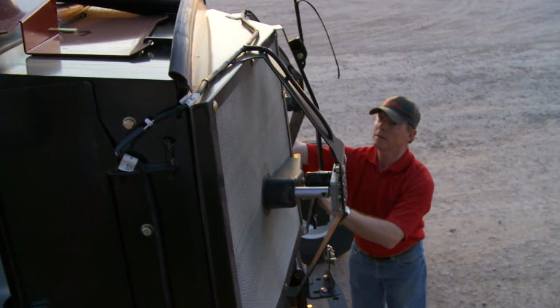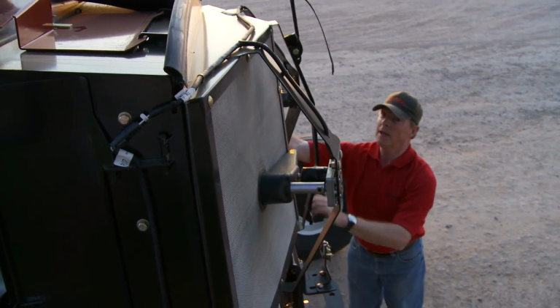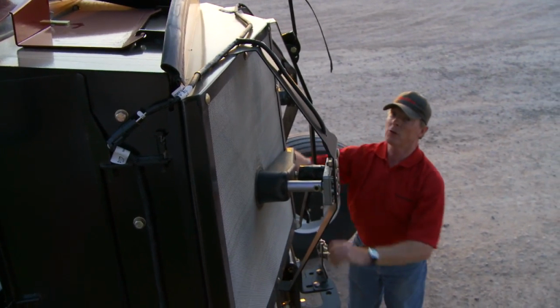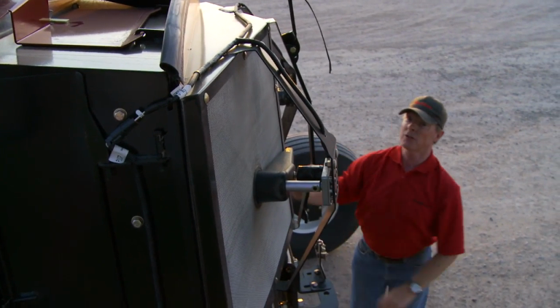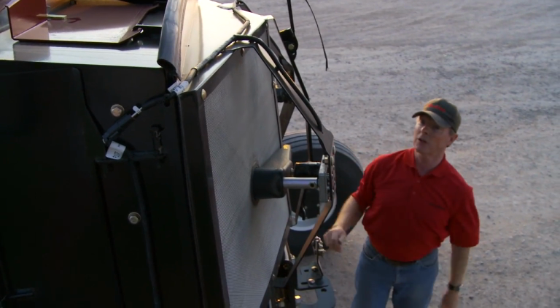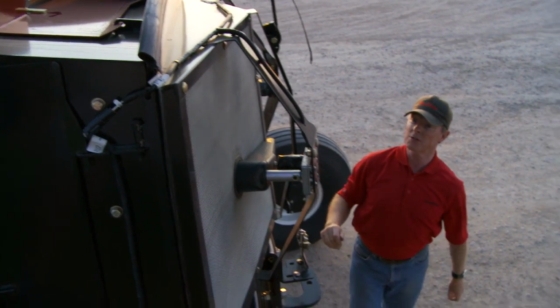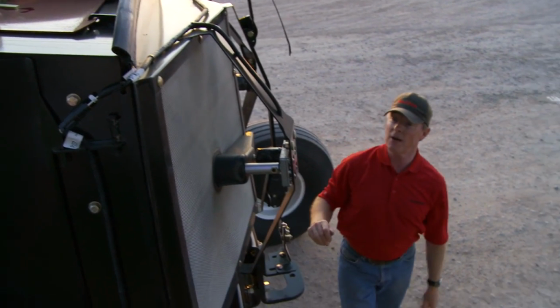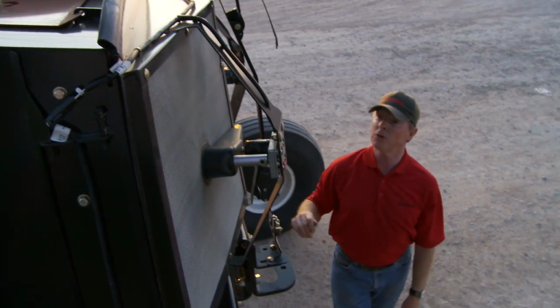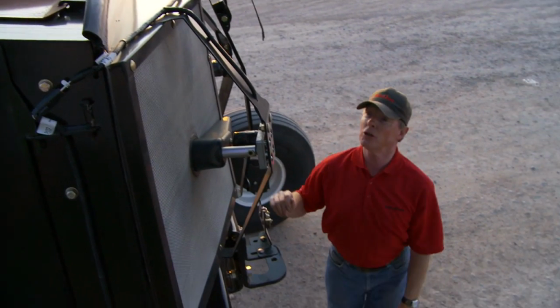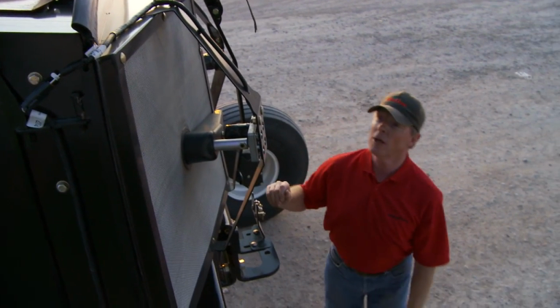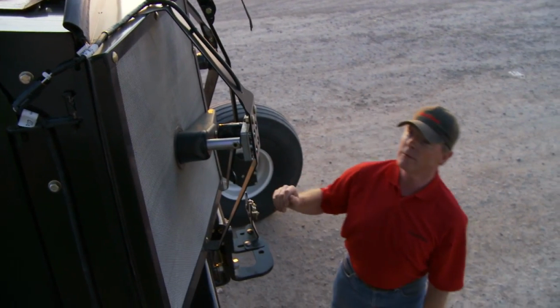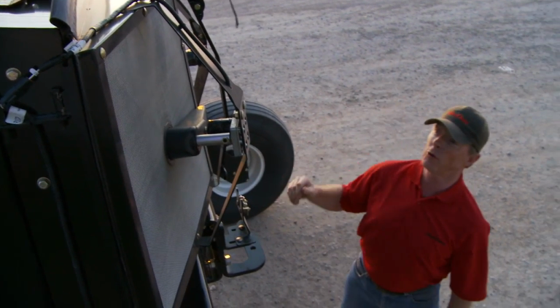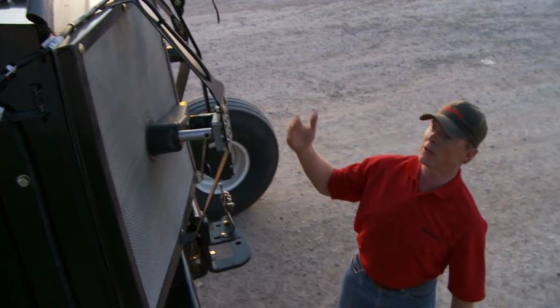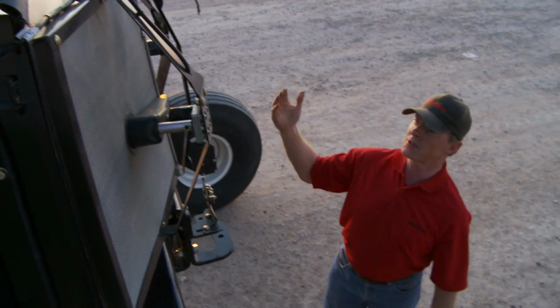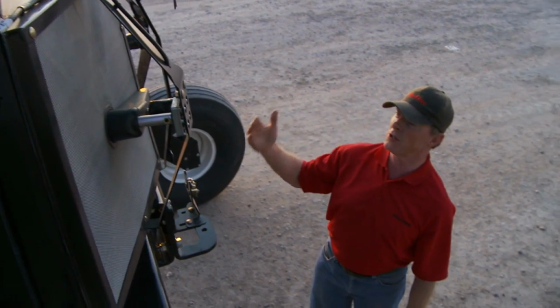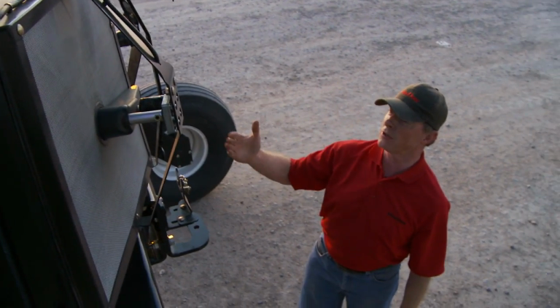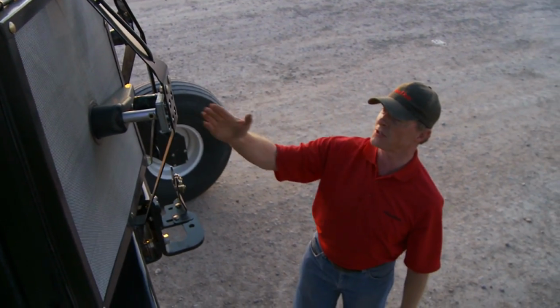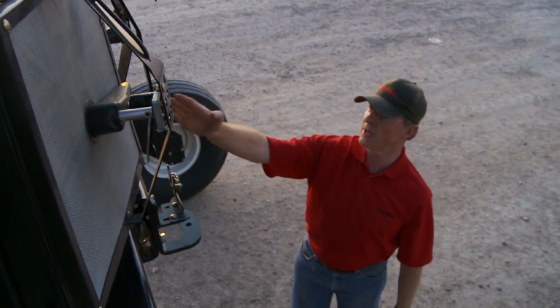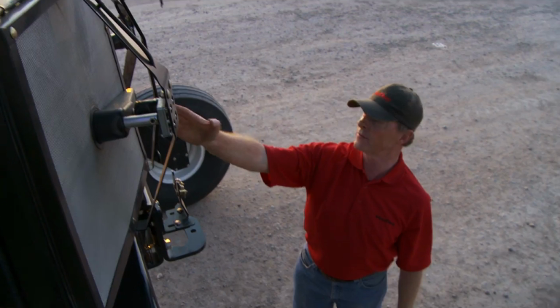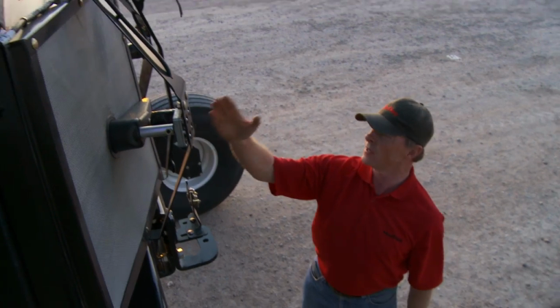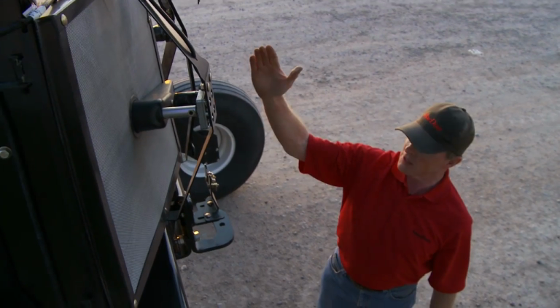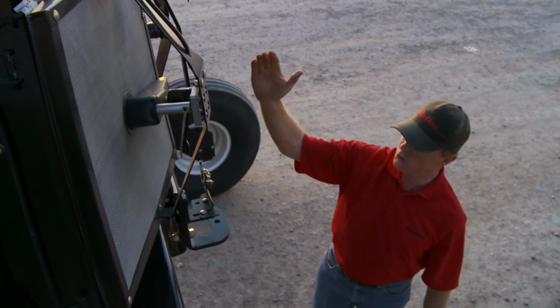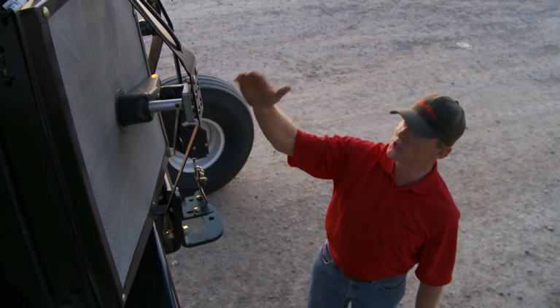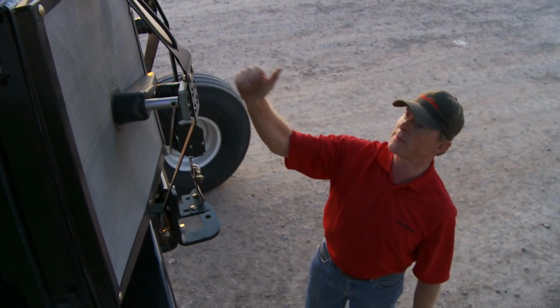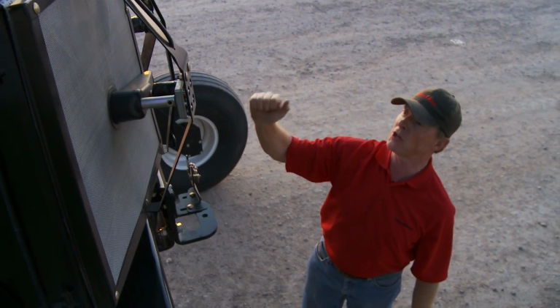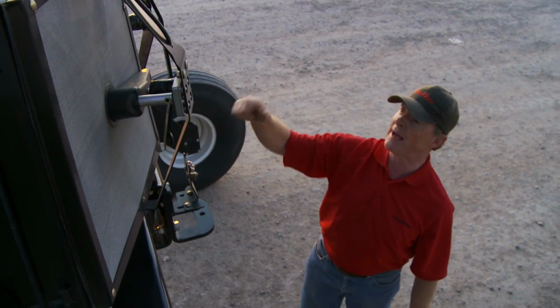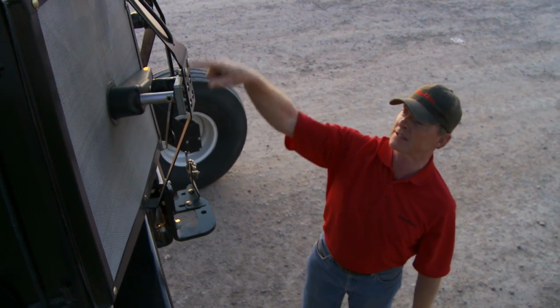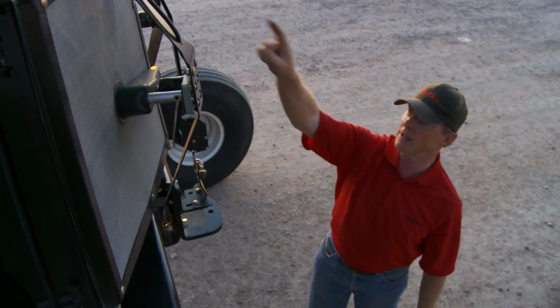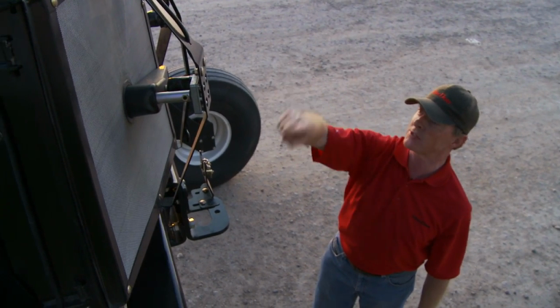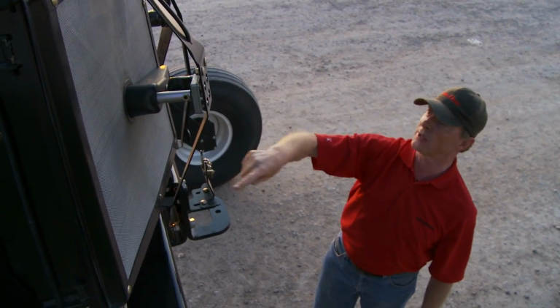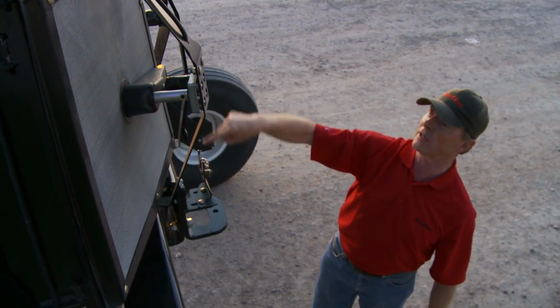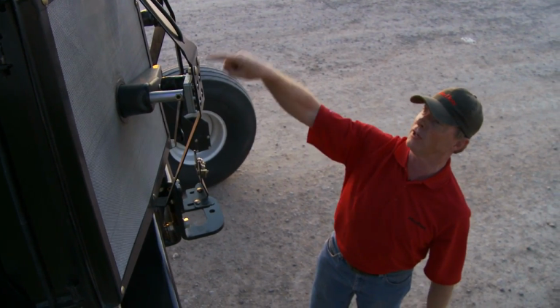We're also going to close down the hood. Before we close the hood, you'll notice that we have screen sweeps on the back to keep the screen clear.